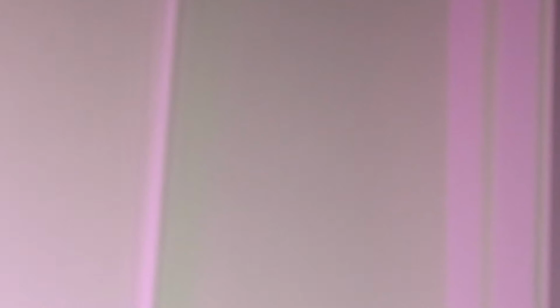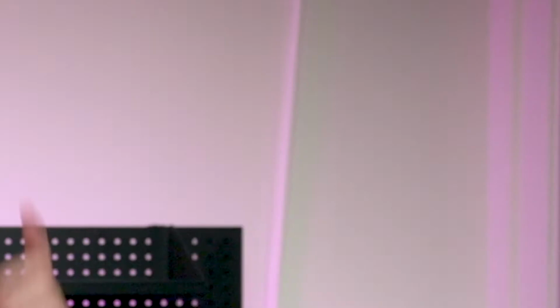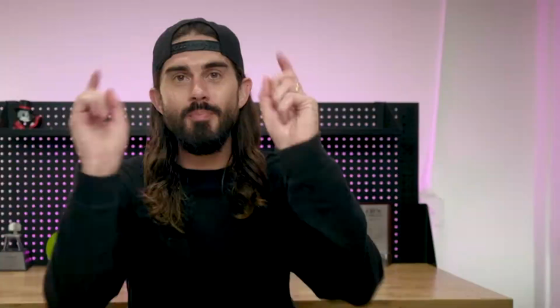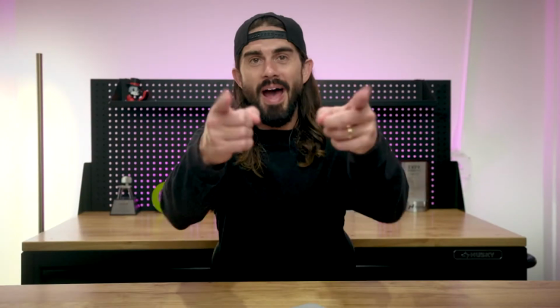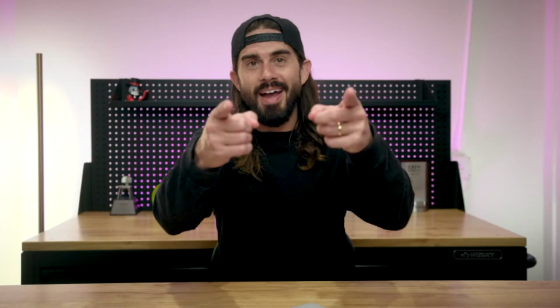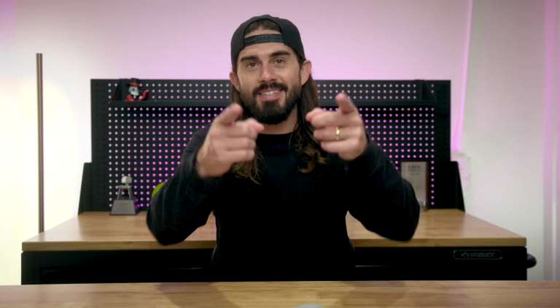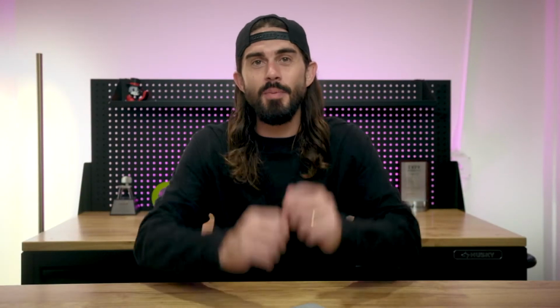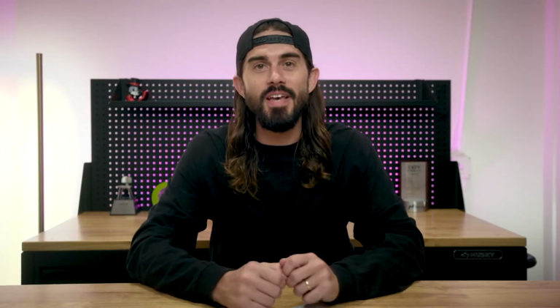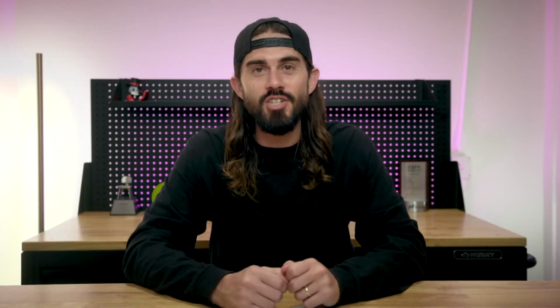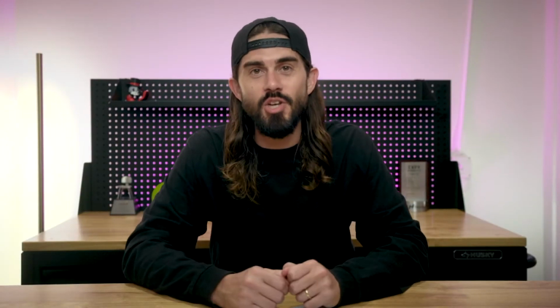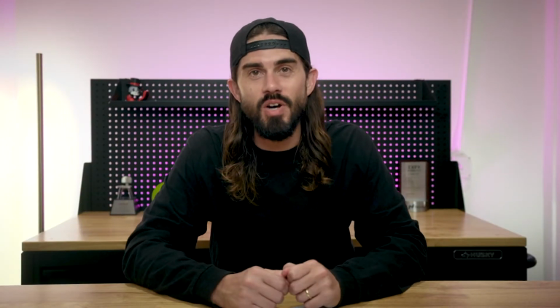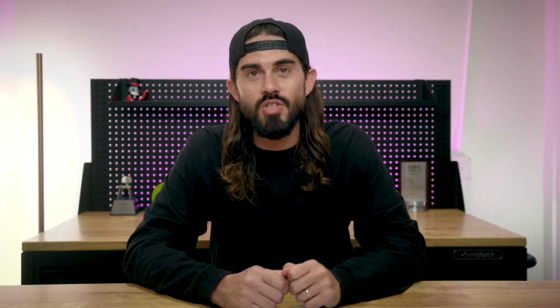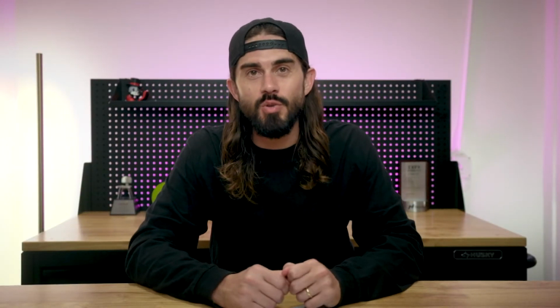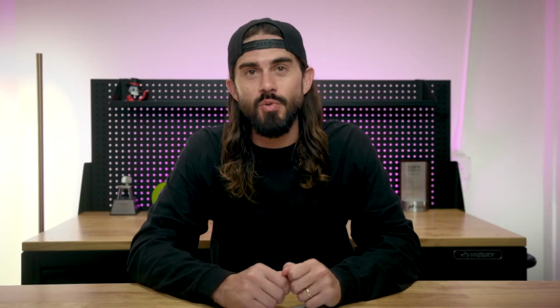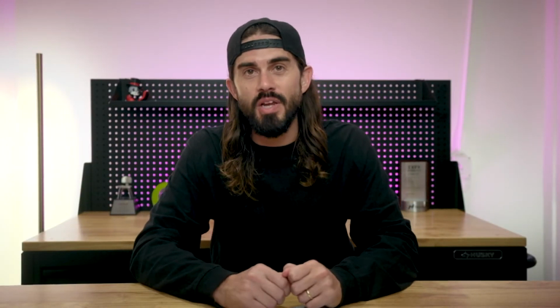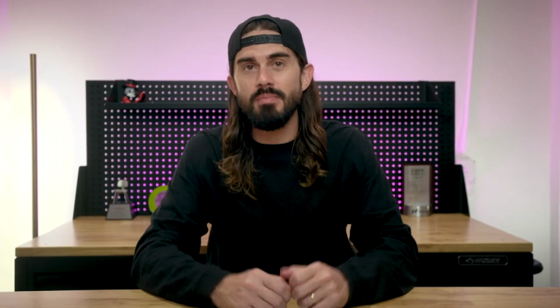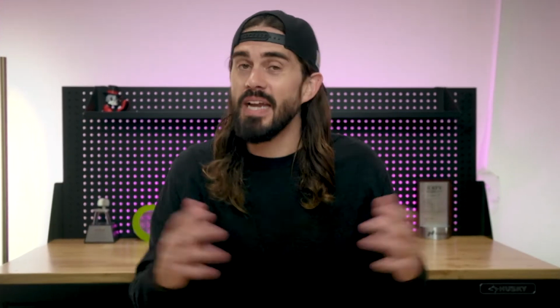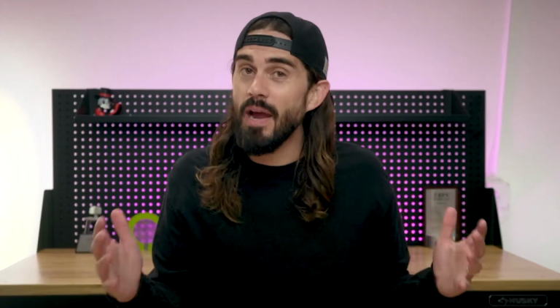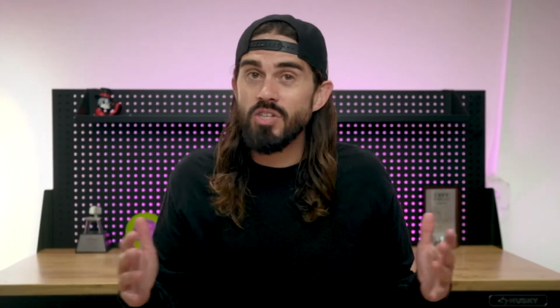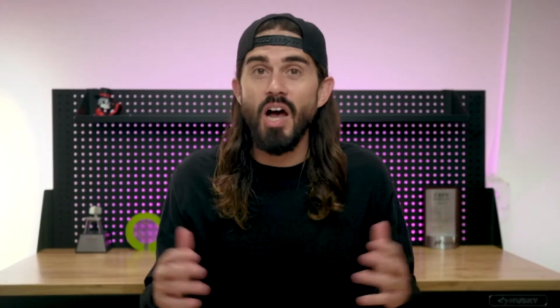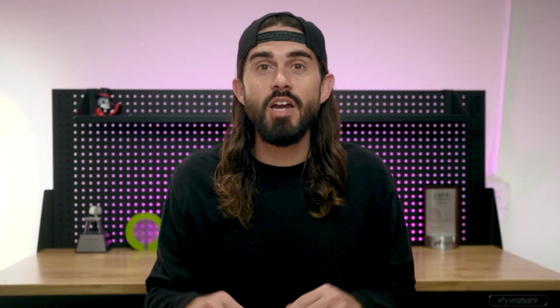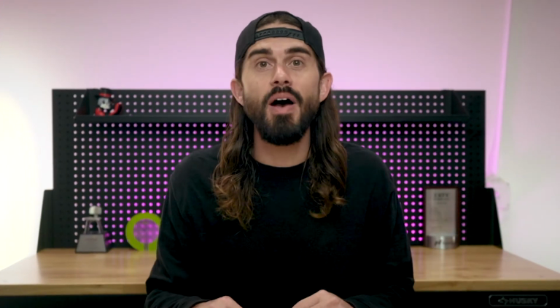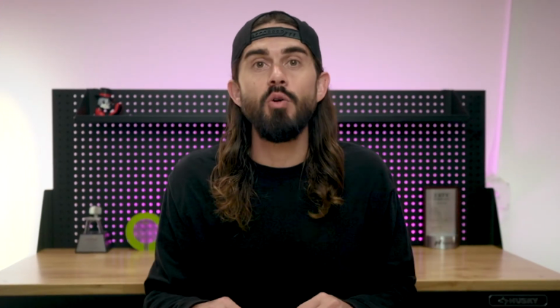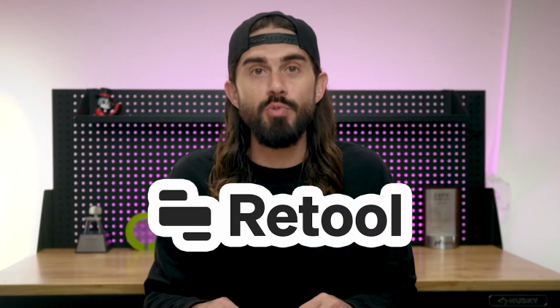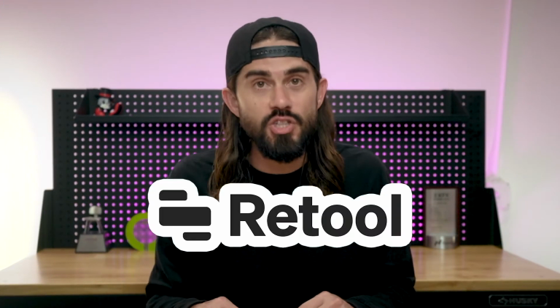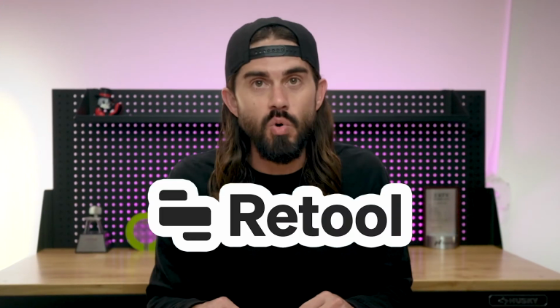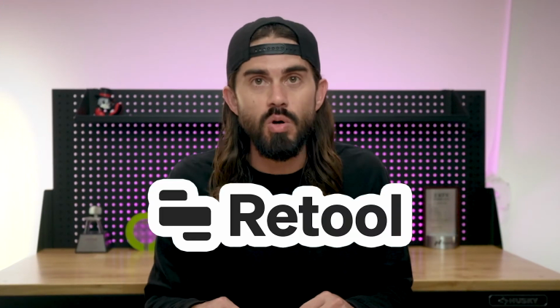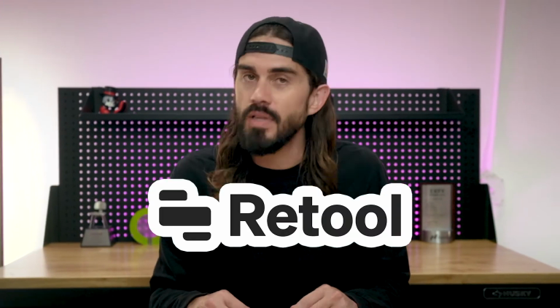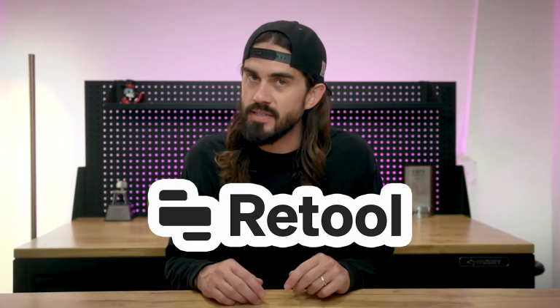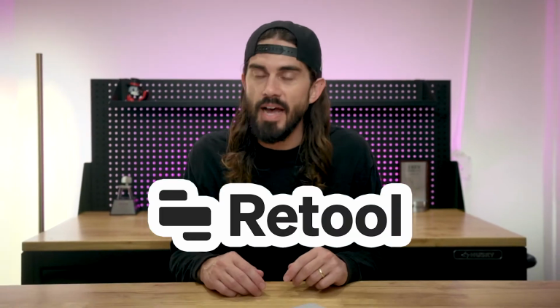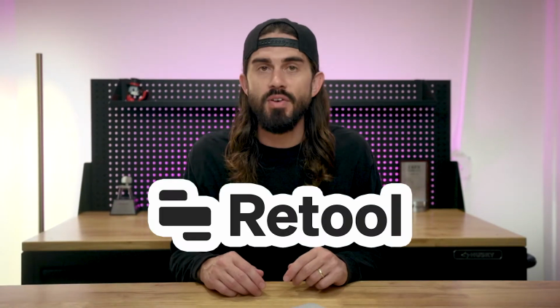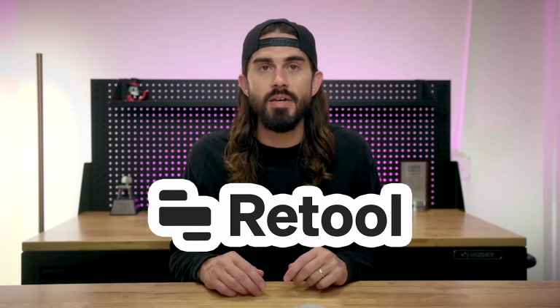Welcome back to the PLG123. Today, we're talking about Retool. Let's dive in.